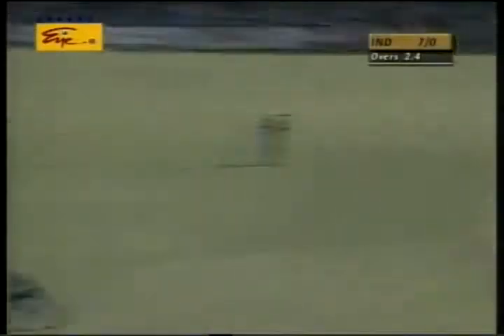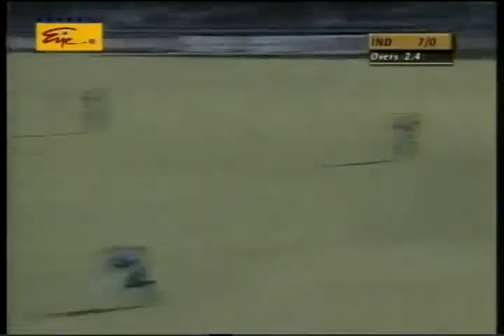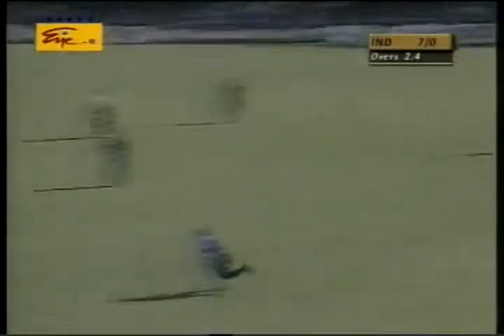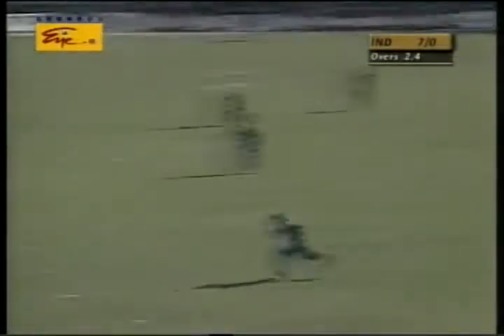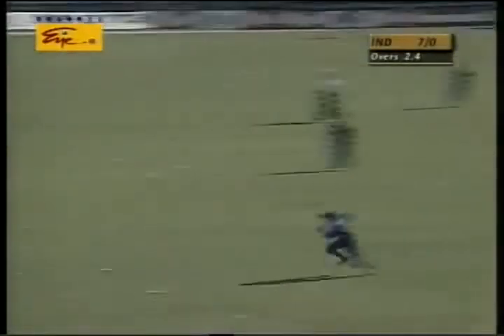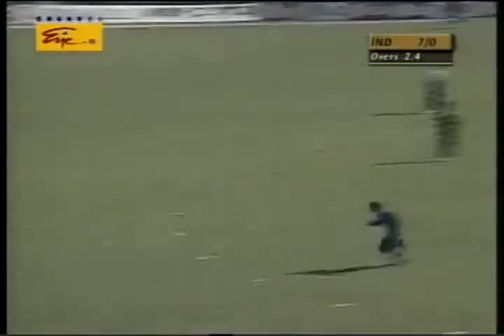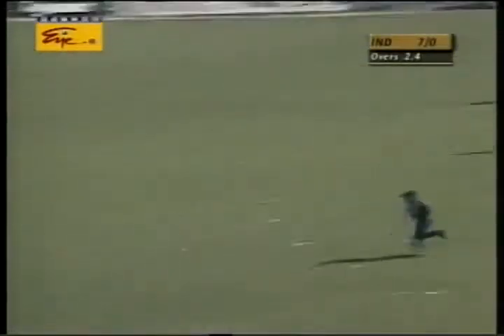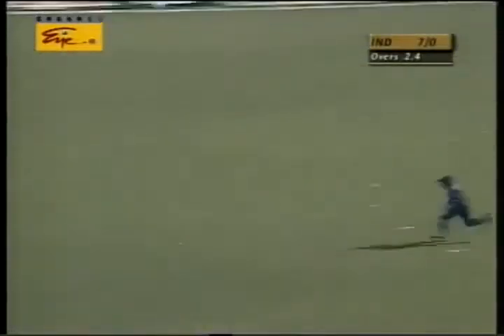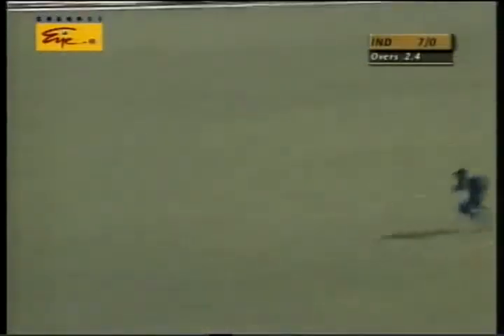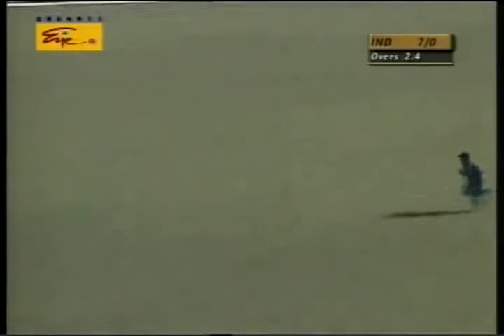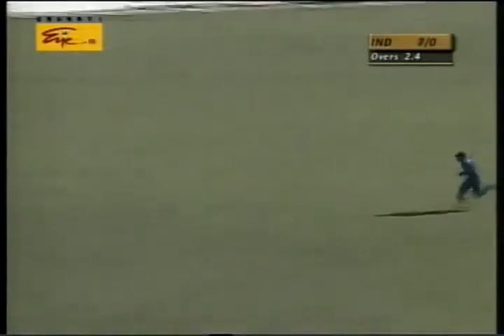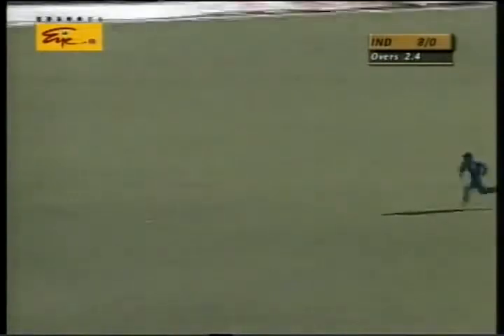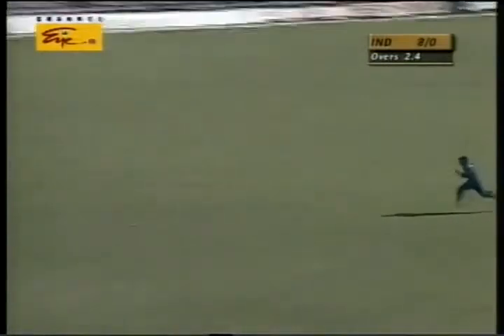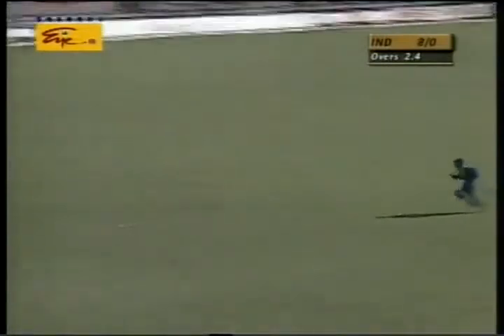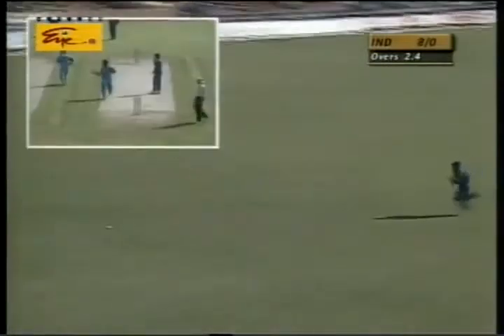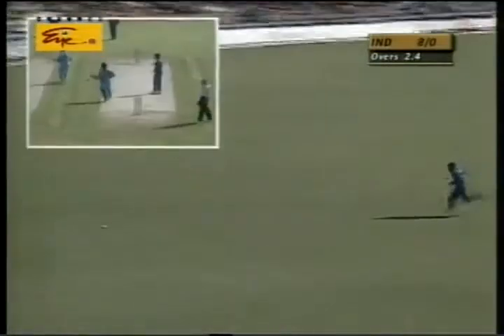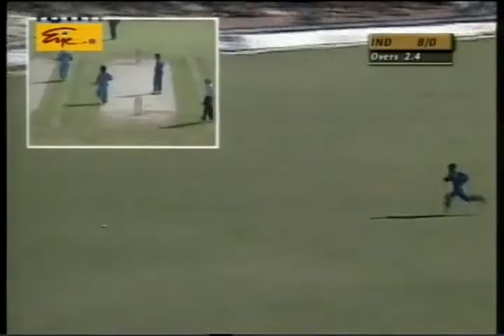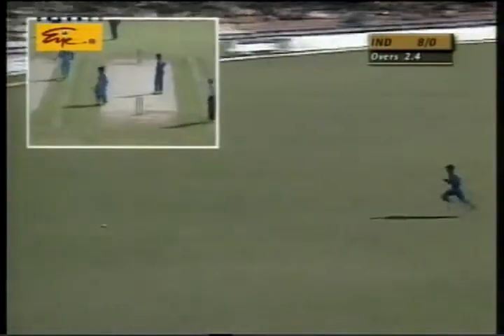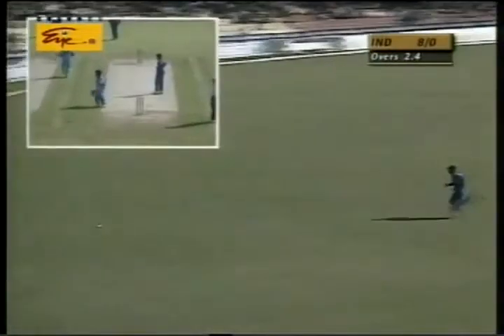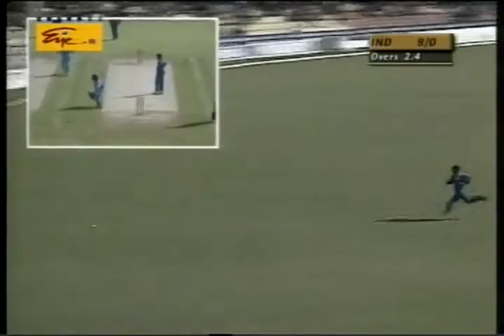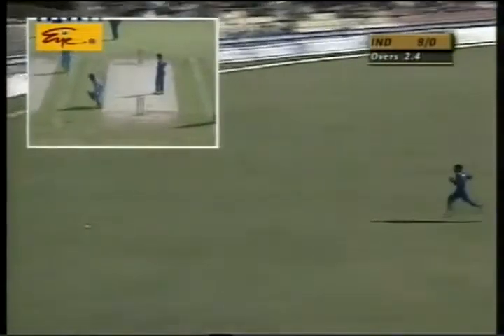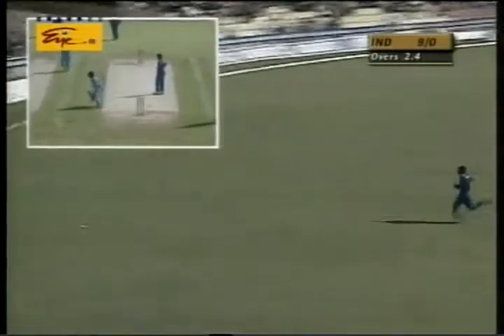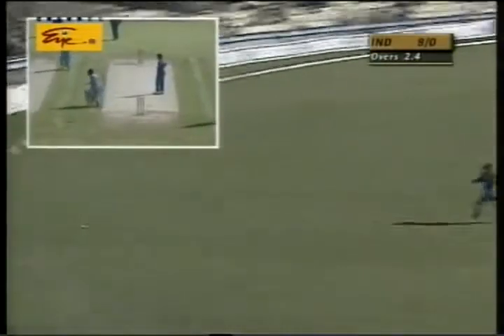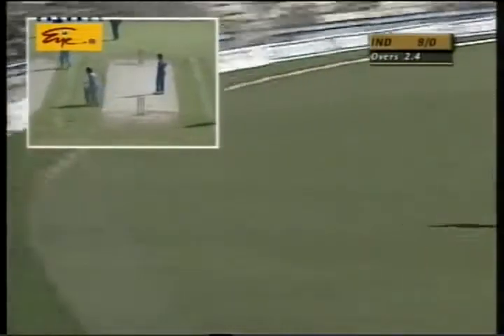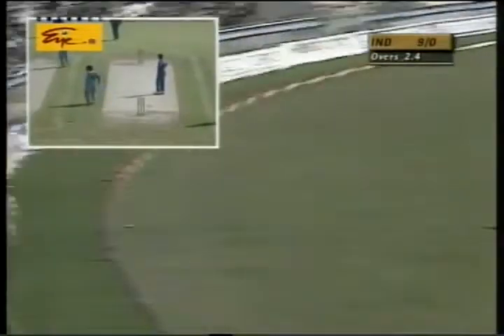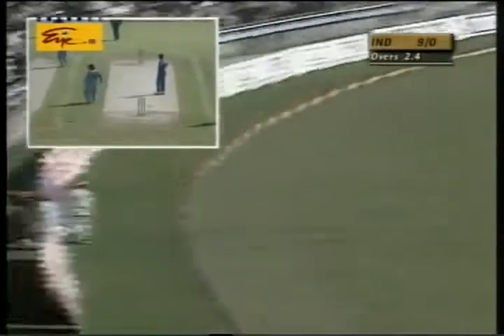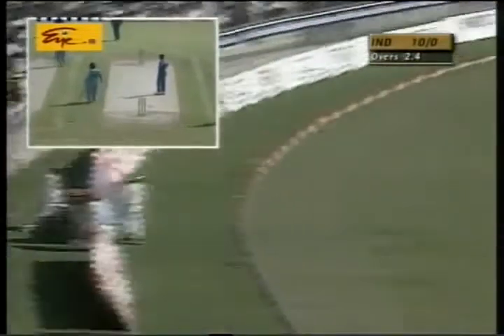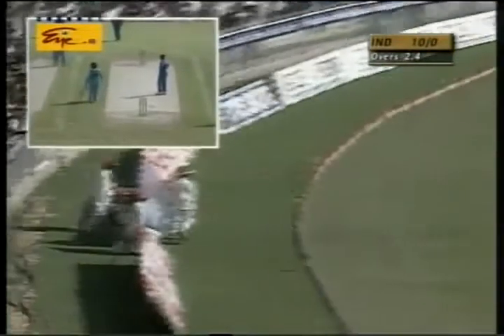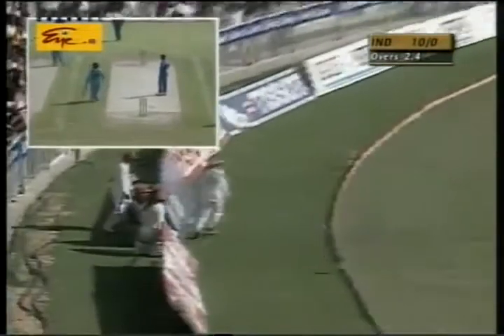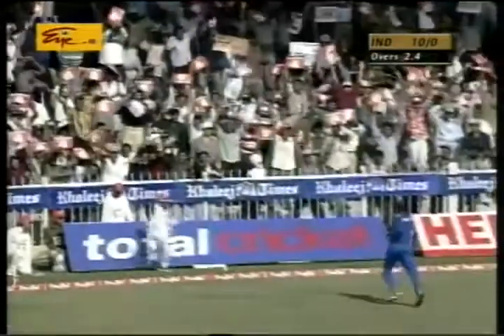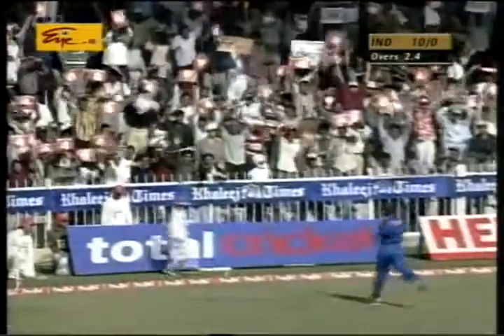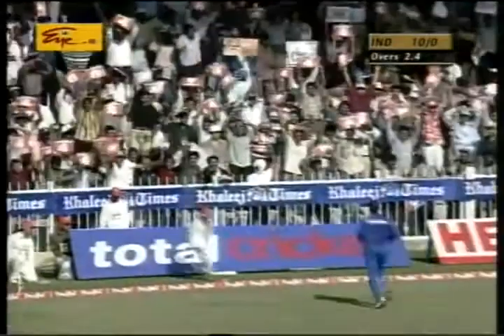That's a good shot — slow outfield or not, that will go for four.